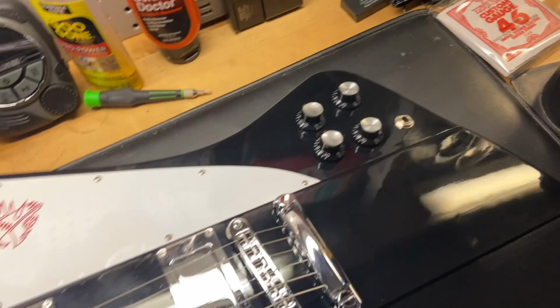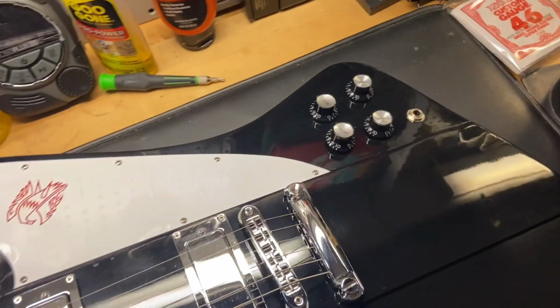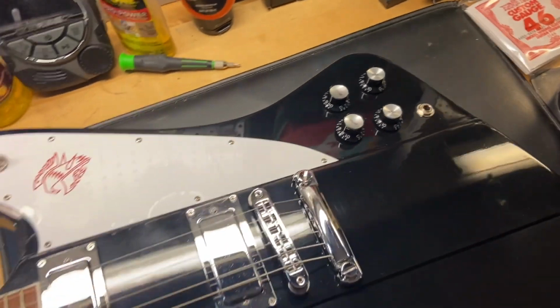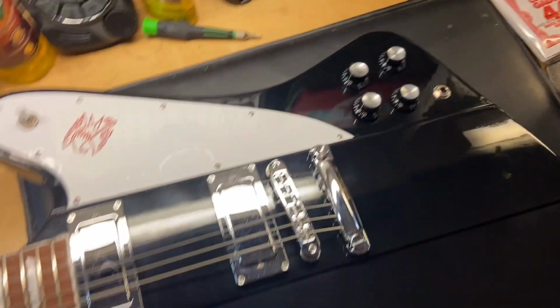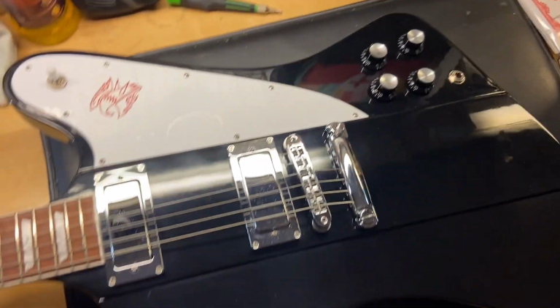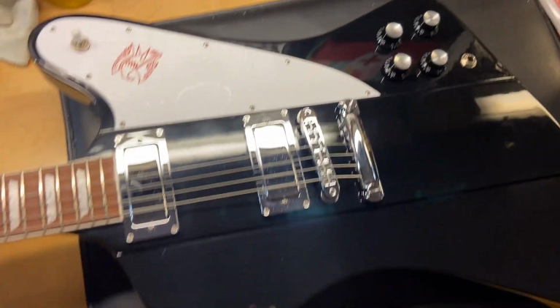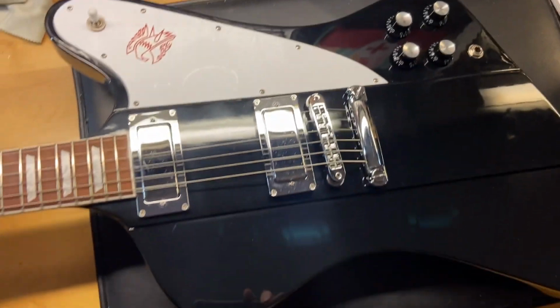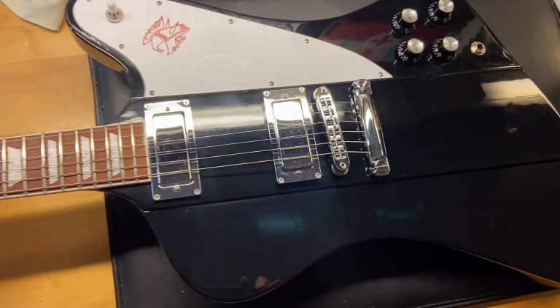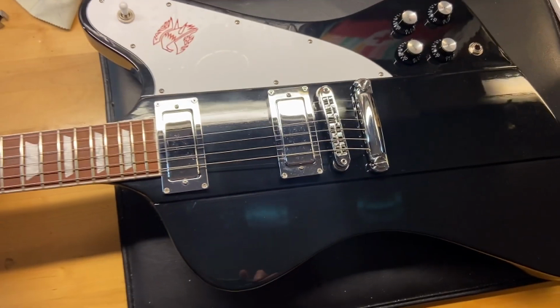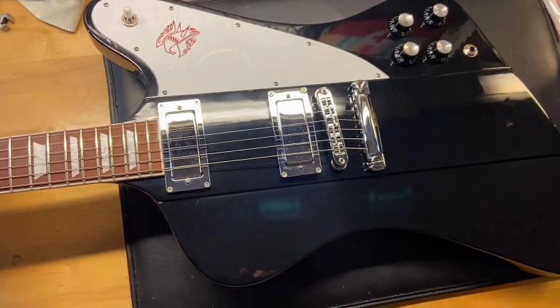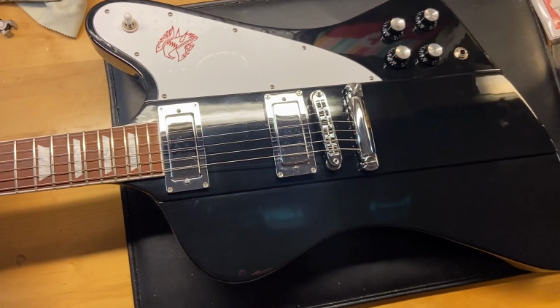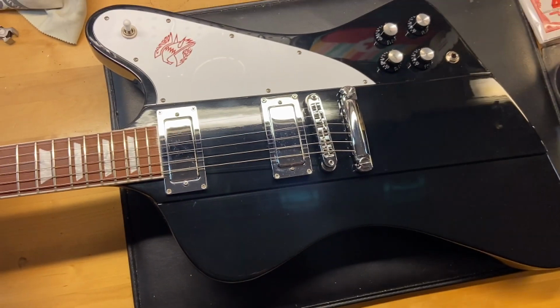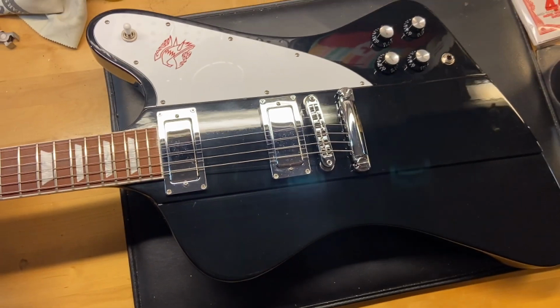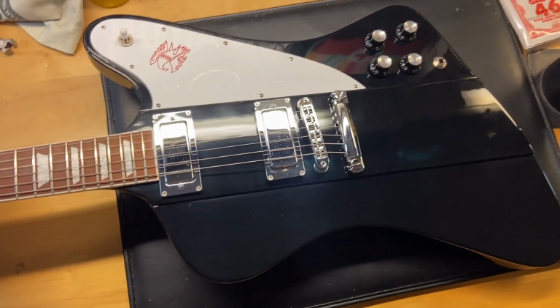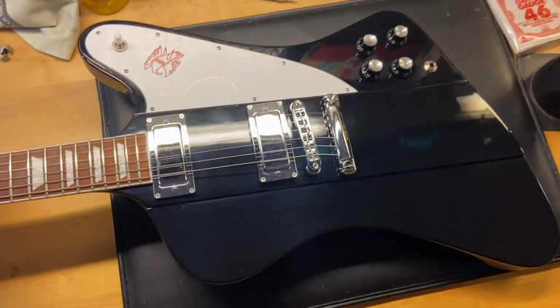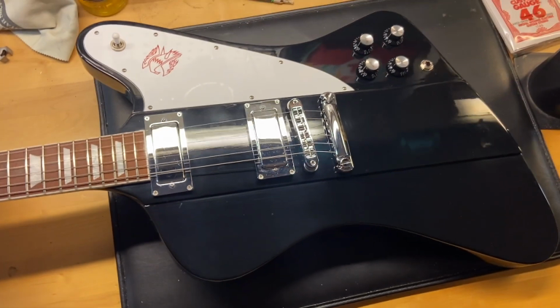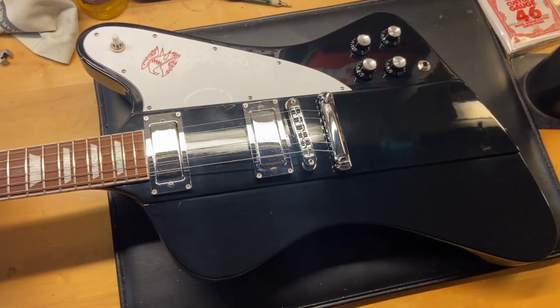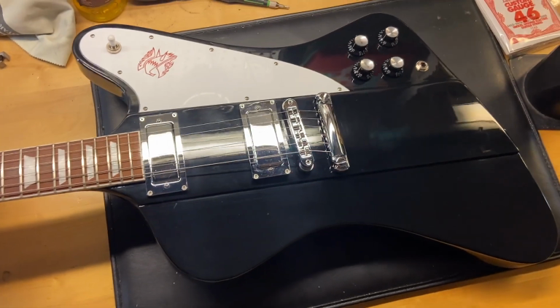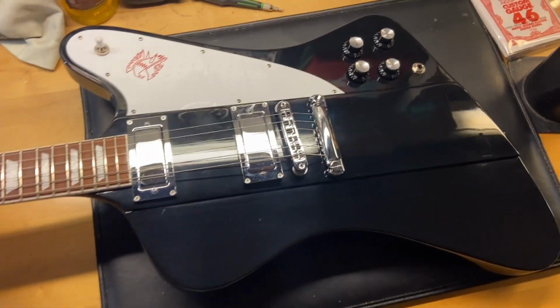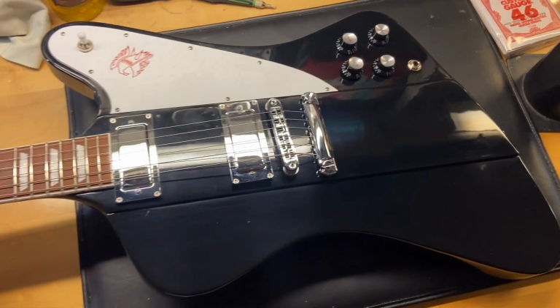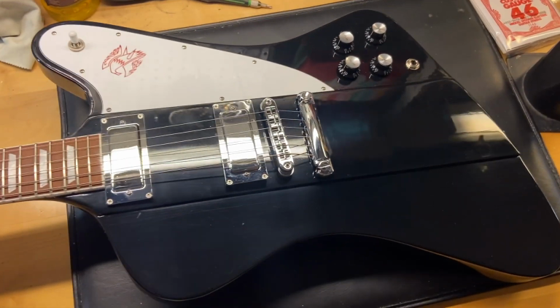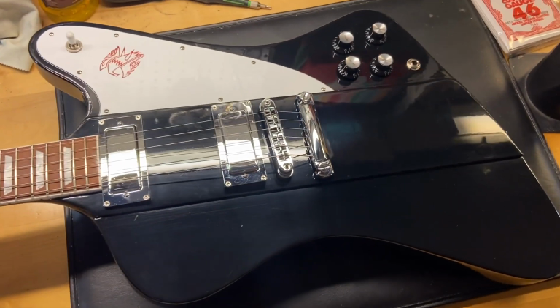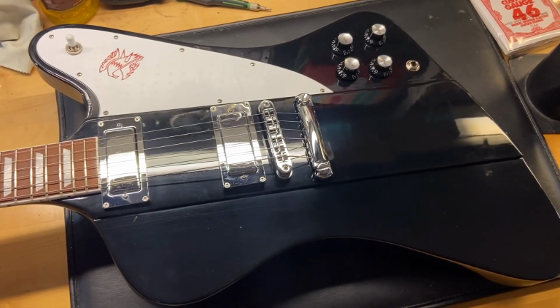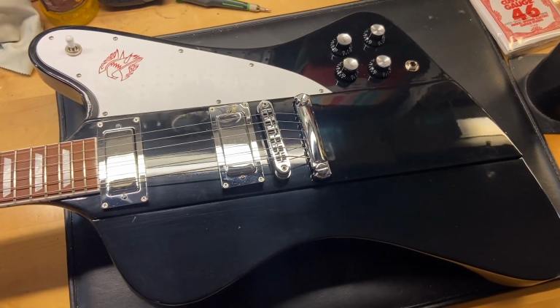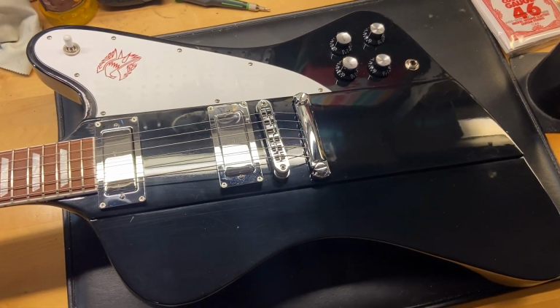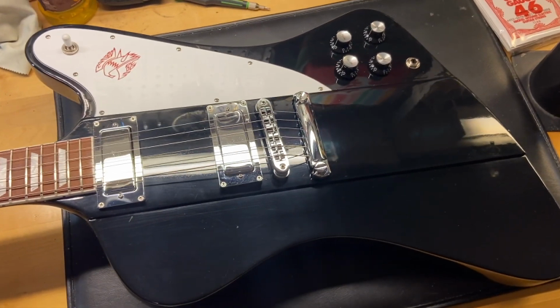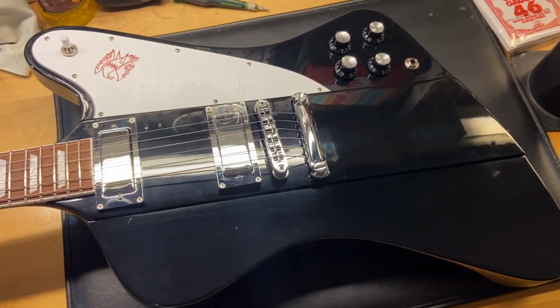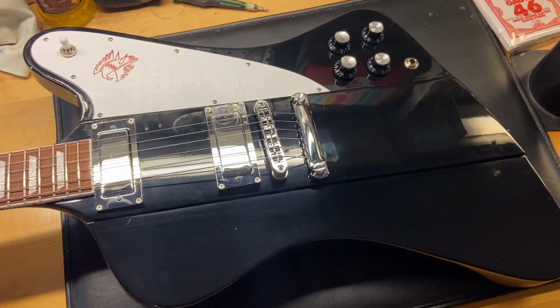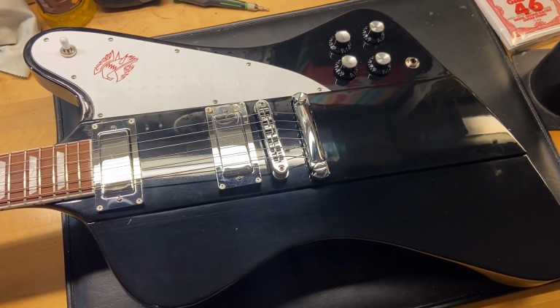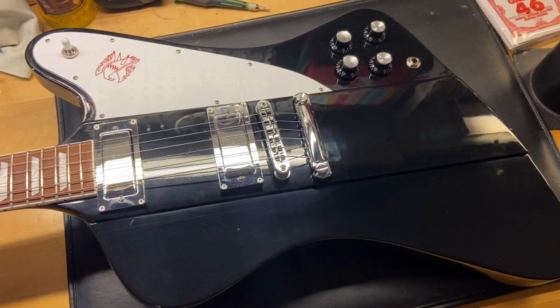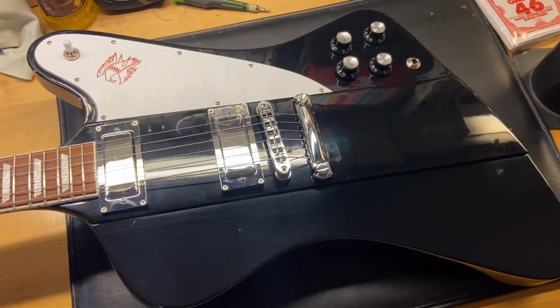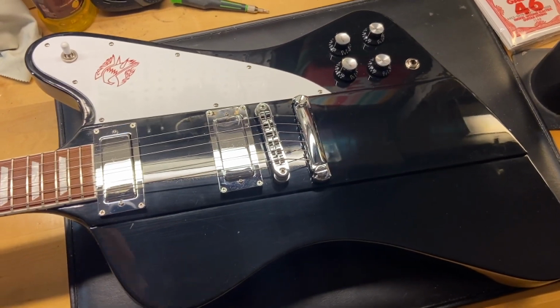There you have it — our 2018 Gibson Firebird in black.